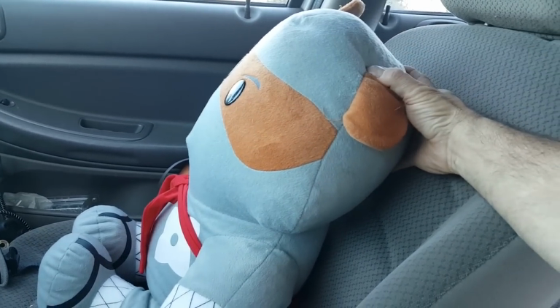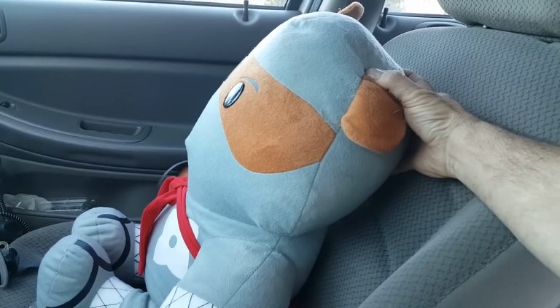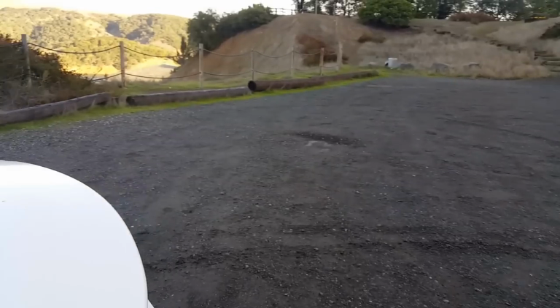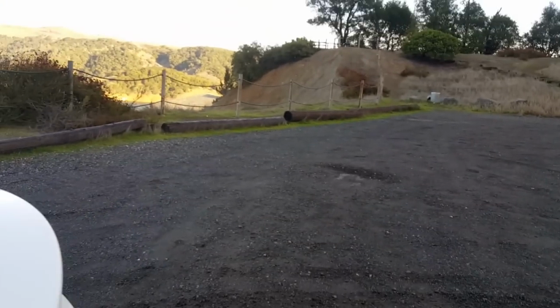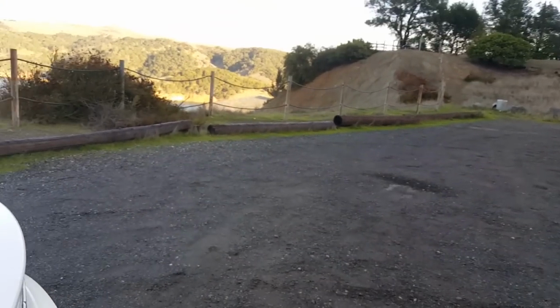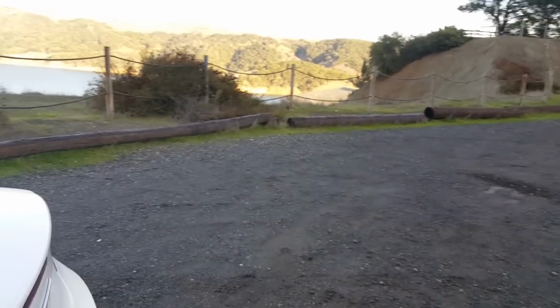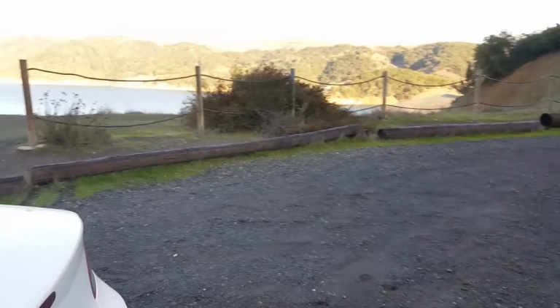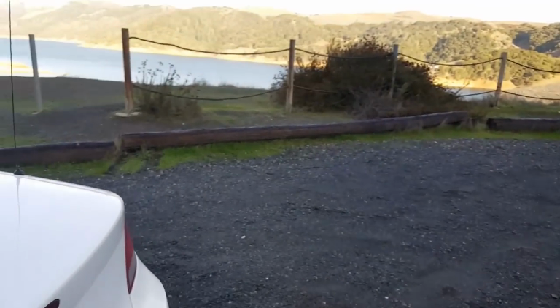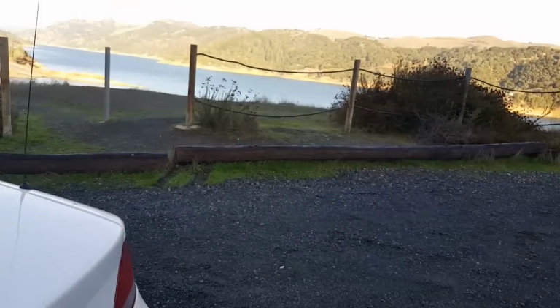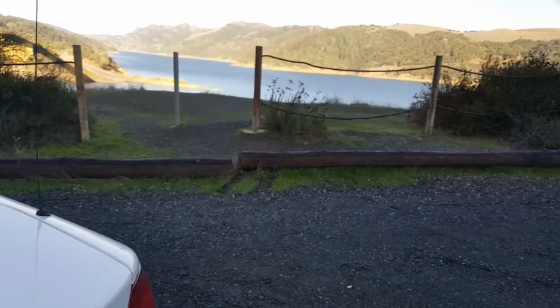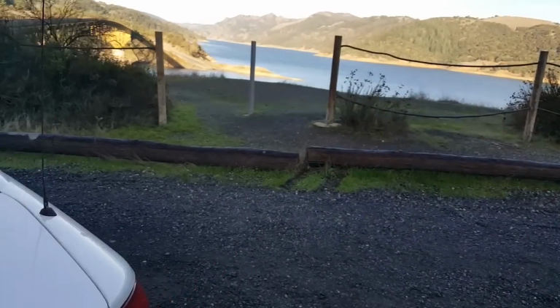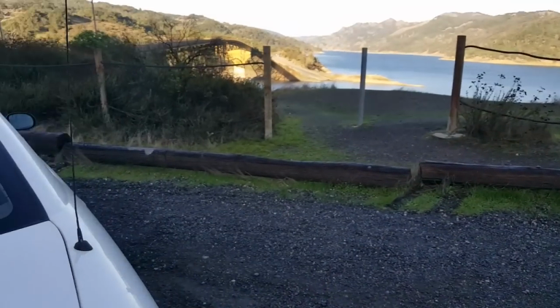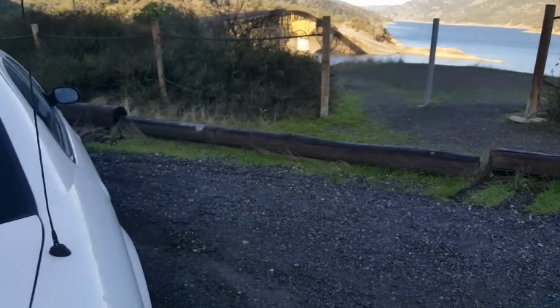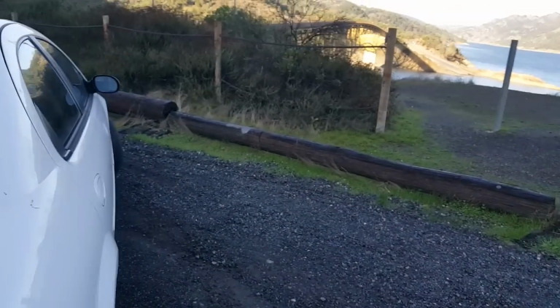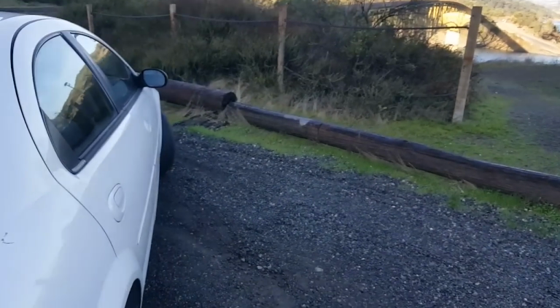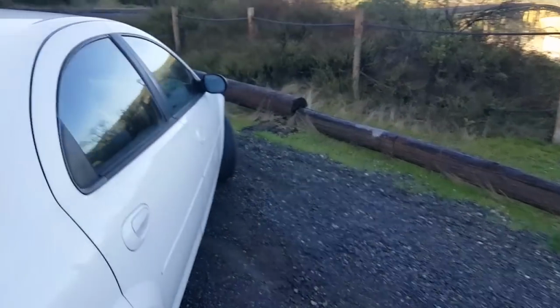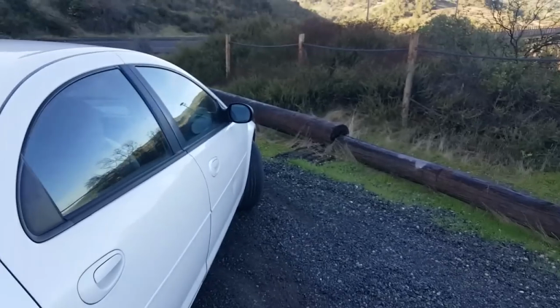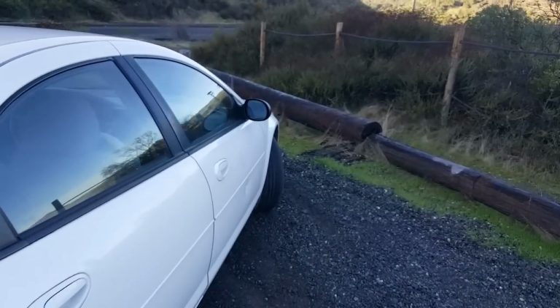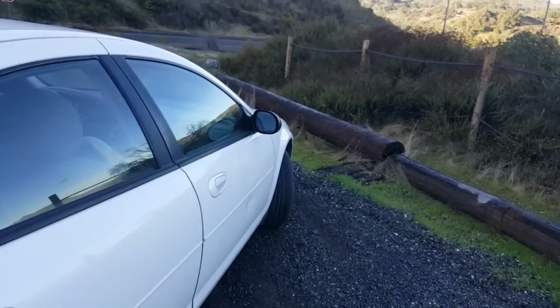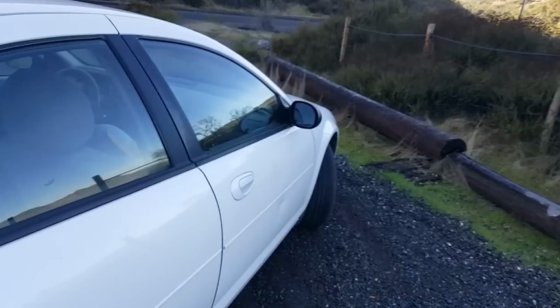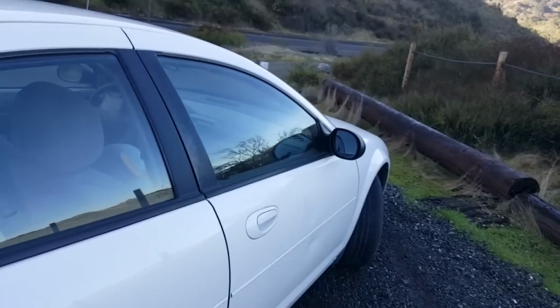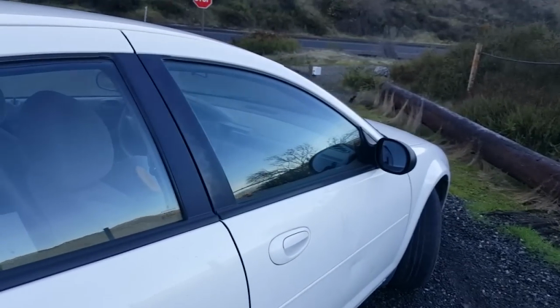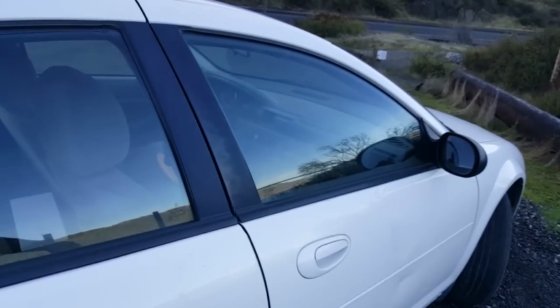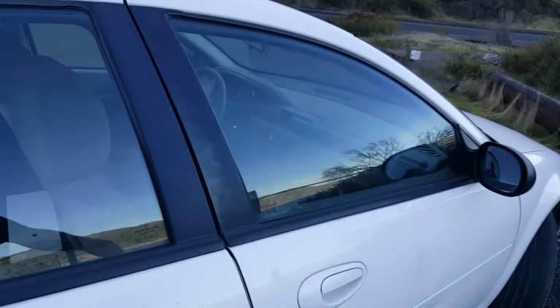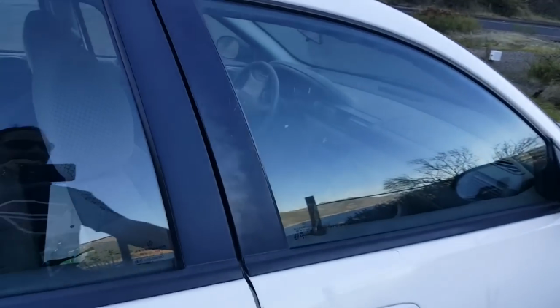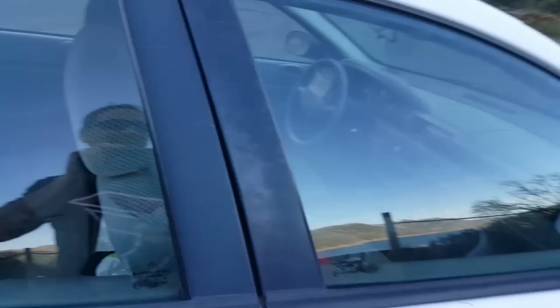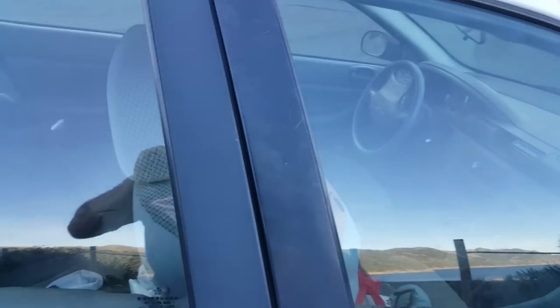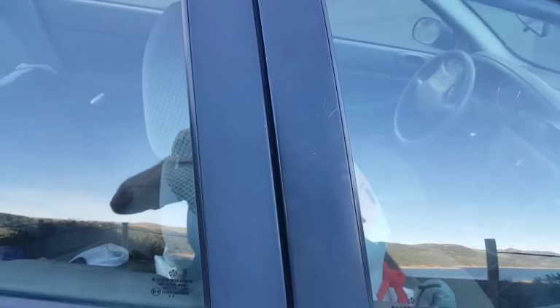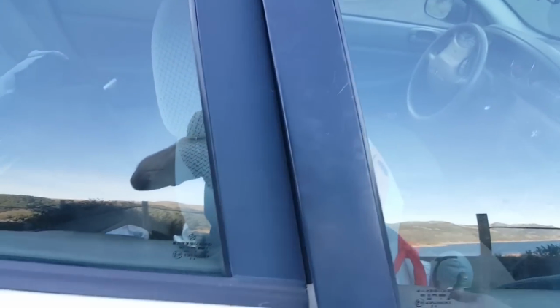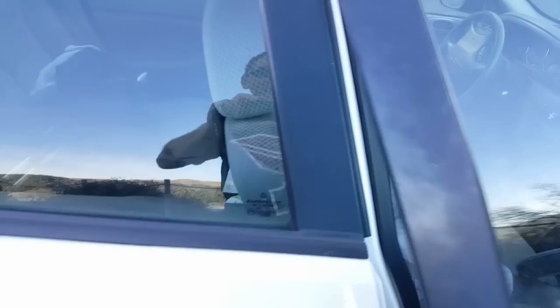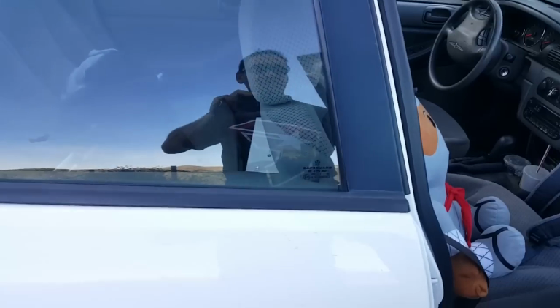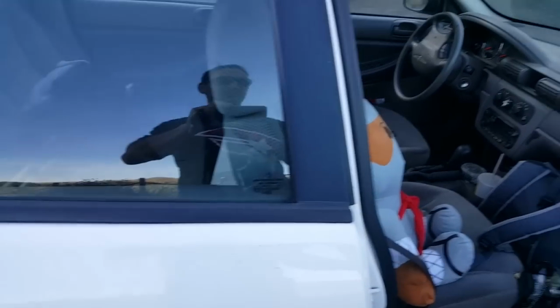My buddy Ninja is feeling really down because he just broke up with his girlfriend. I'm trying to snap him out of it.